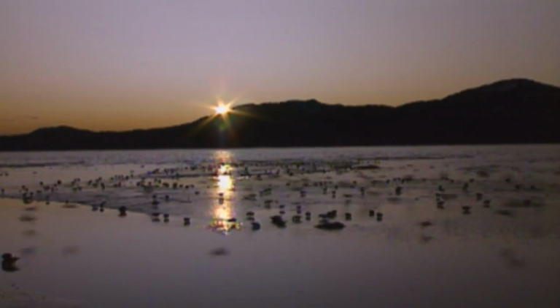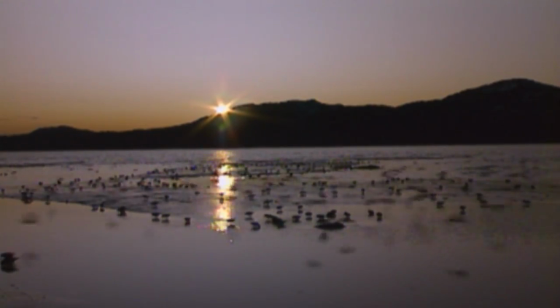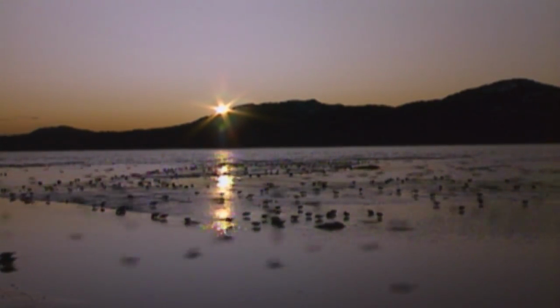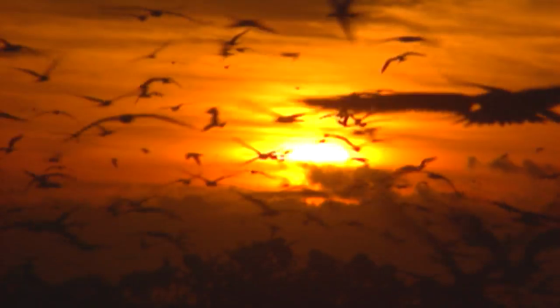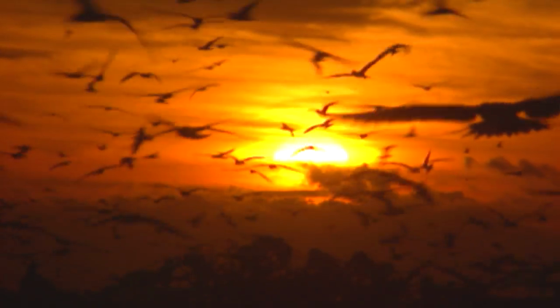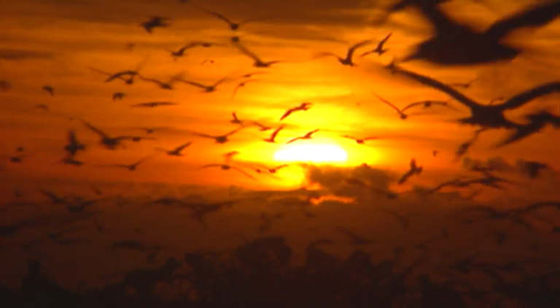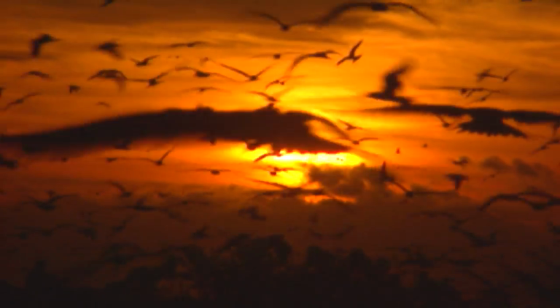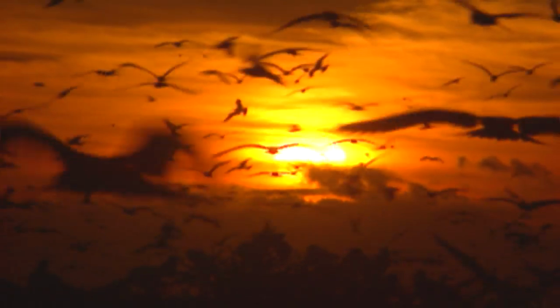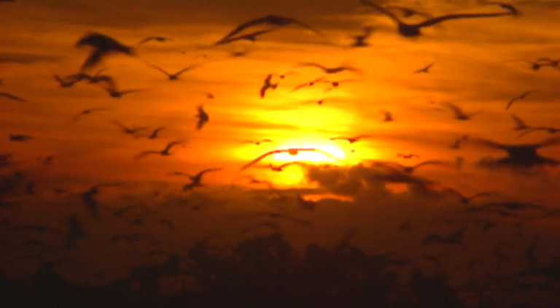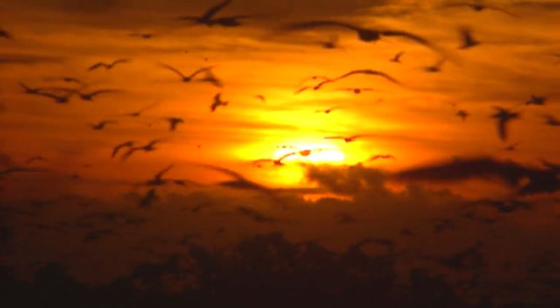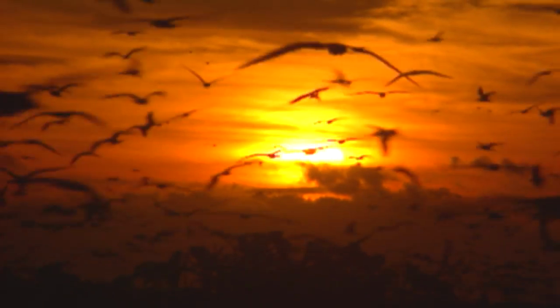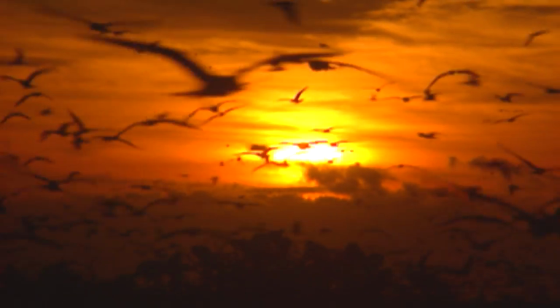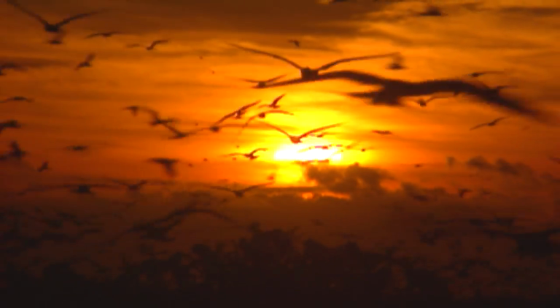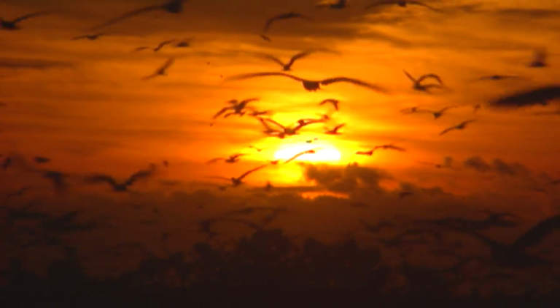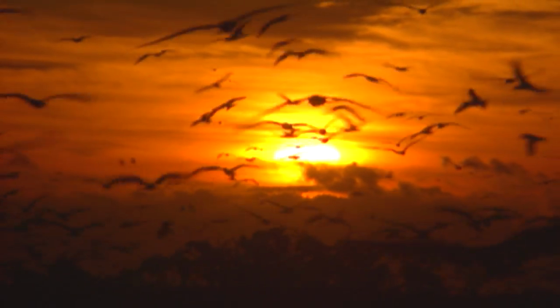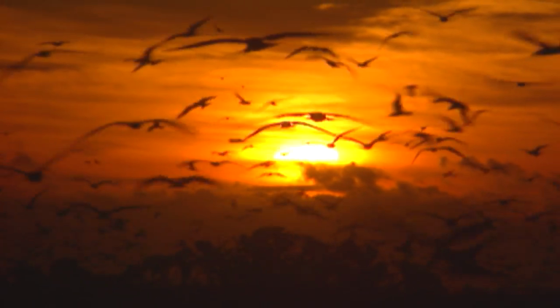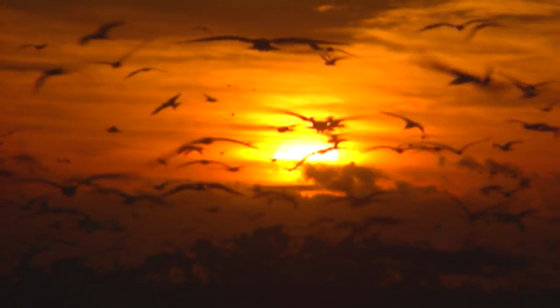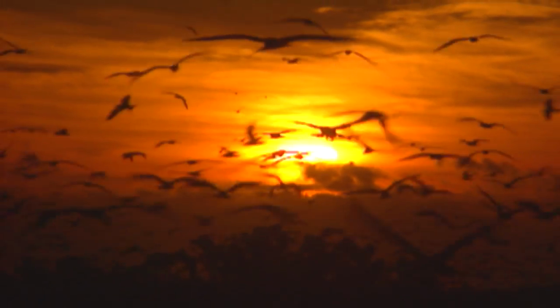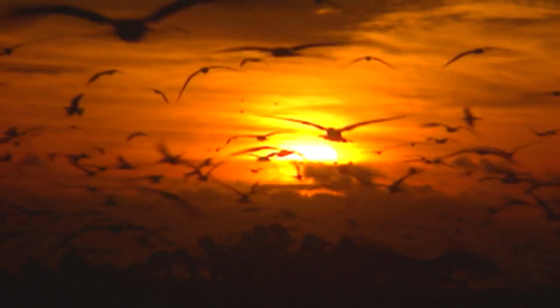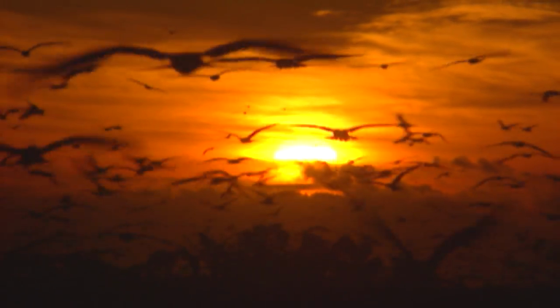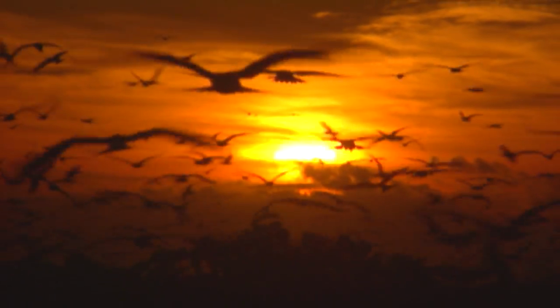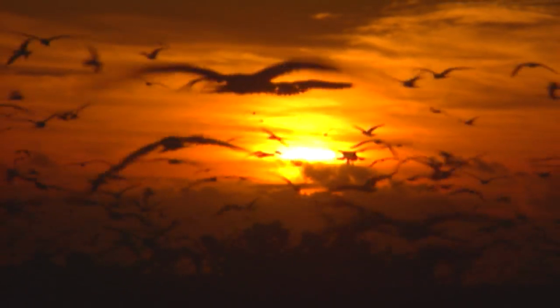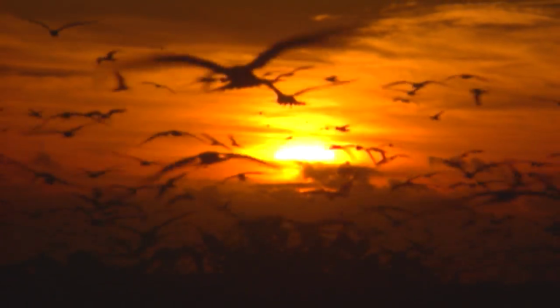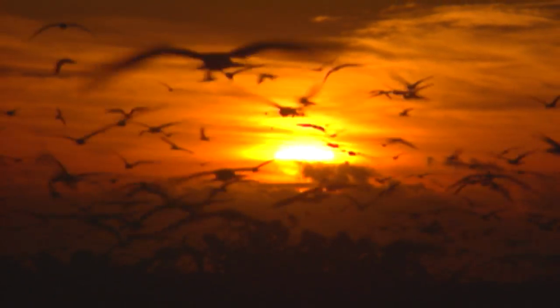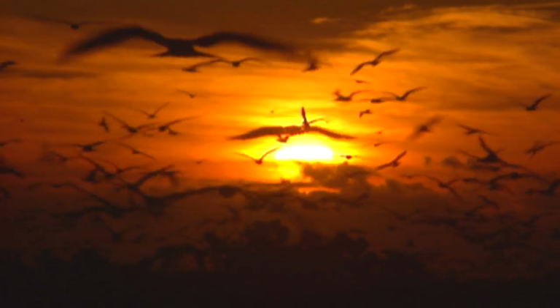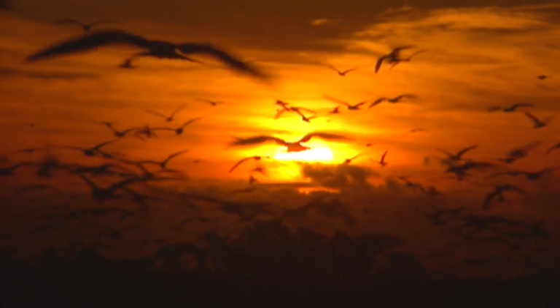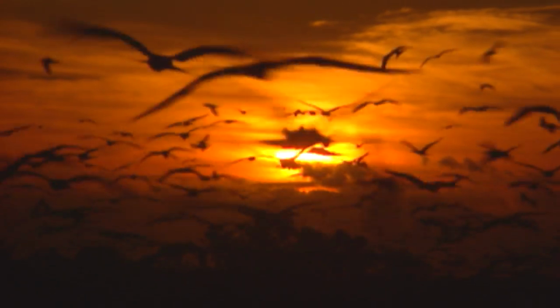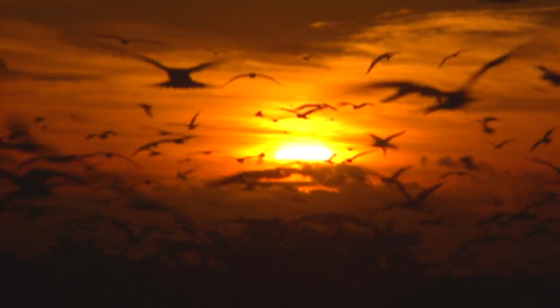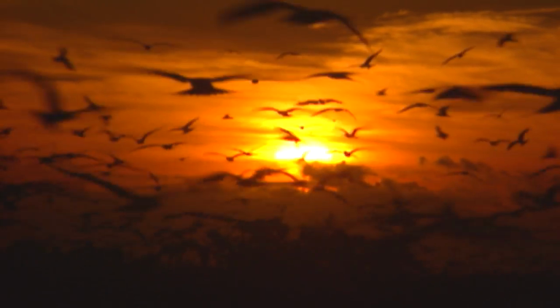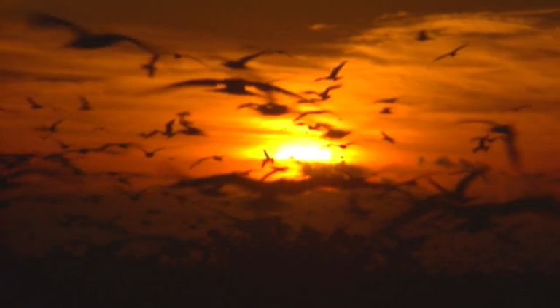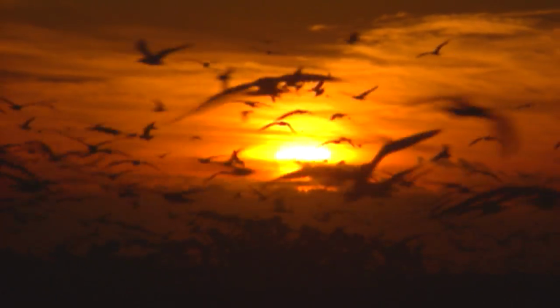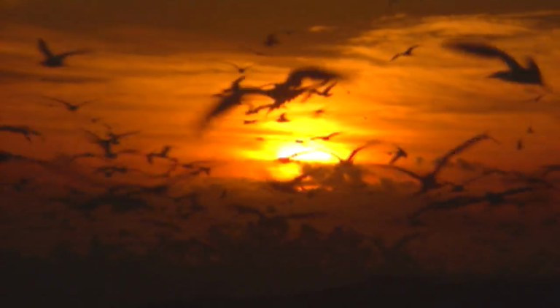Shorebirds are really amazing international bird ambassadors.